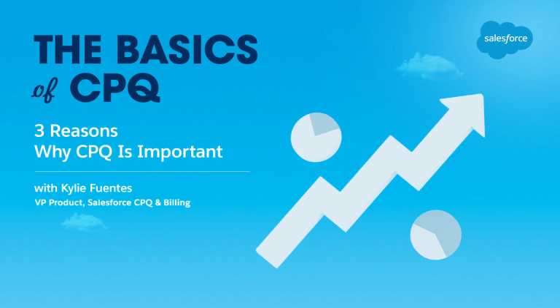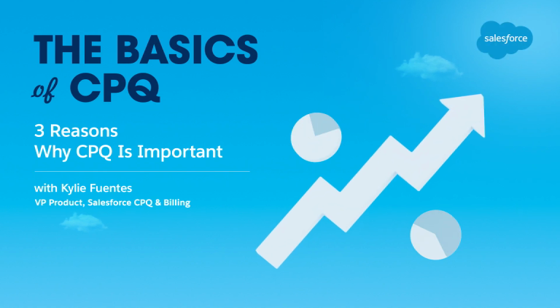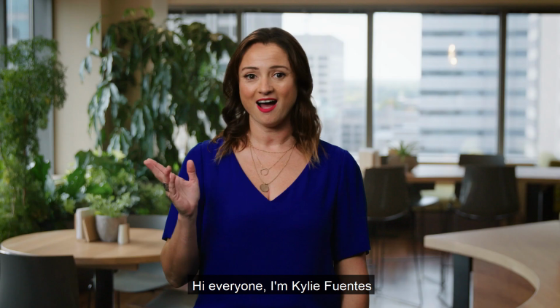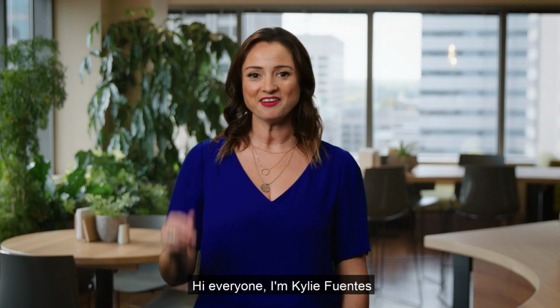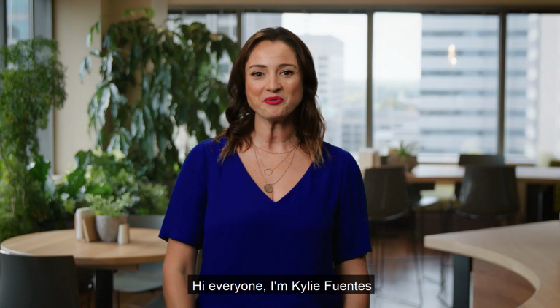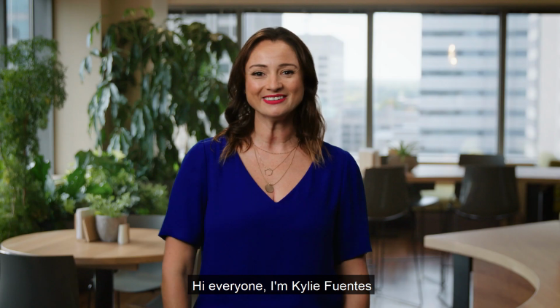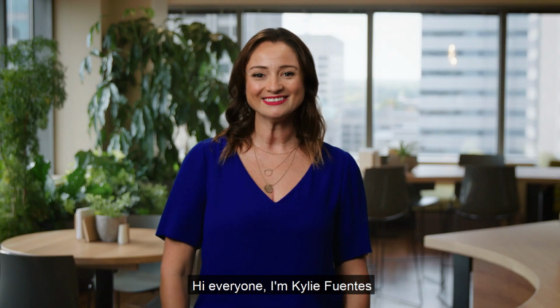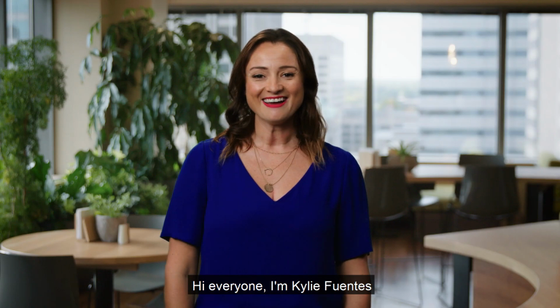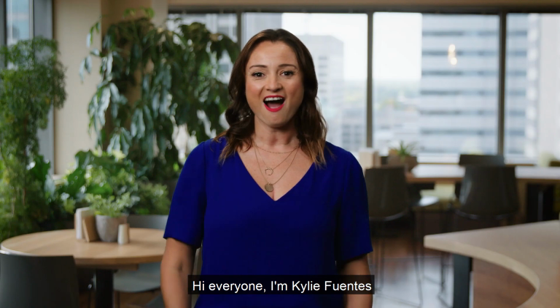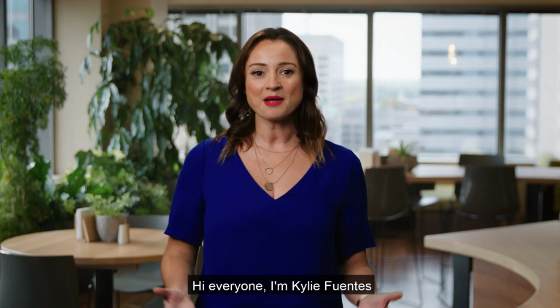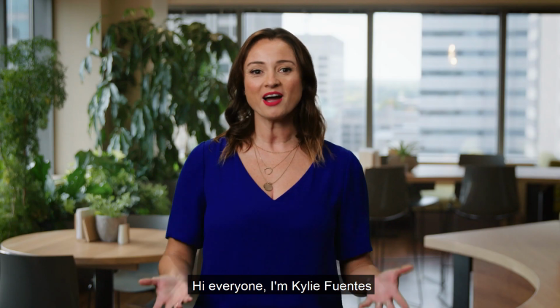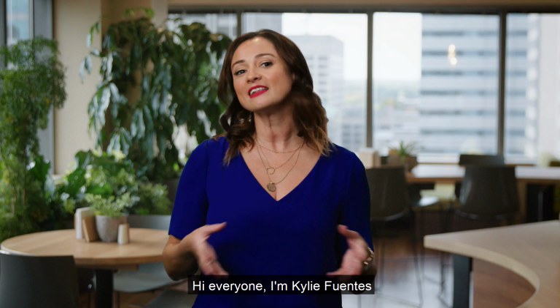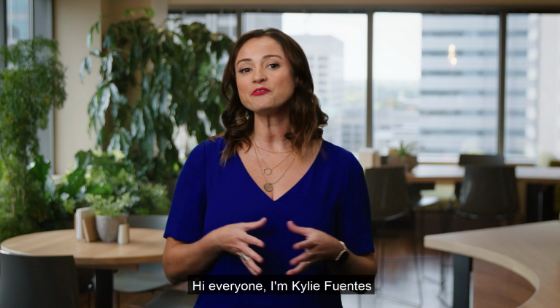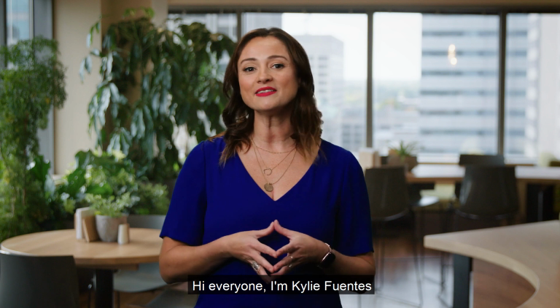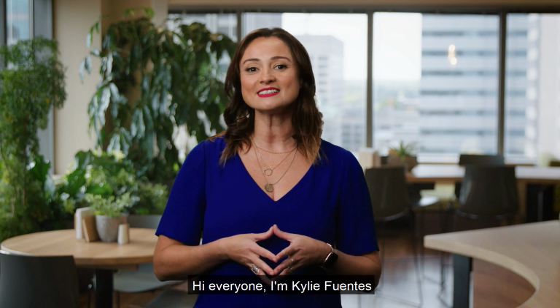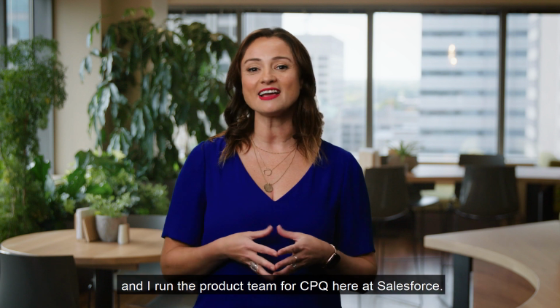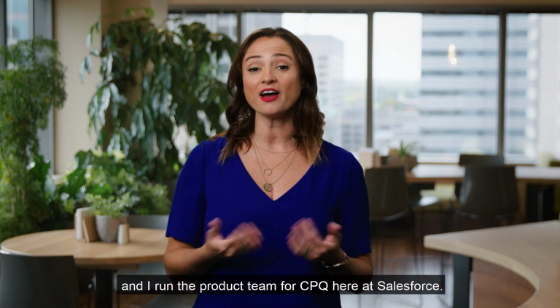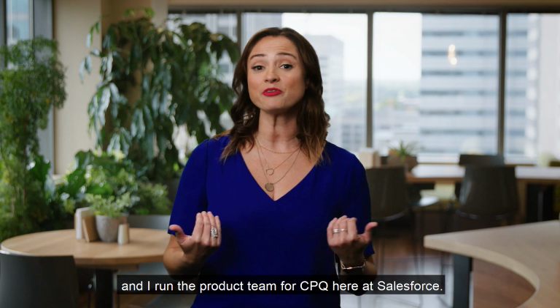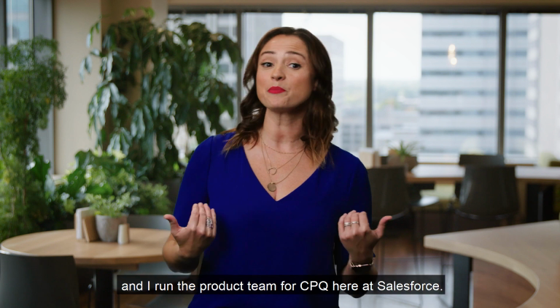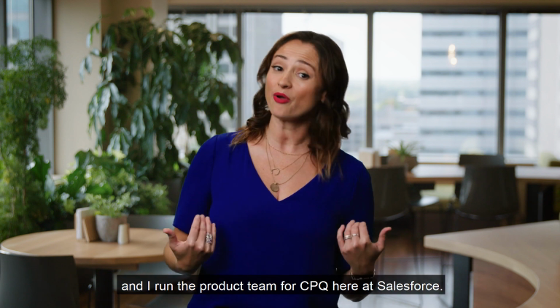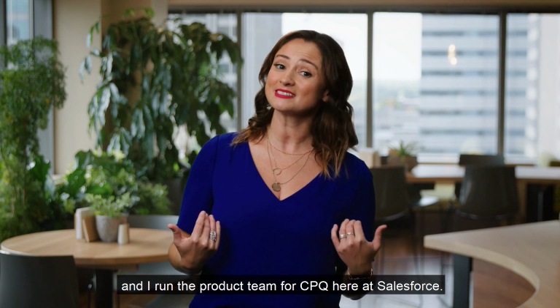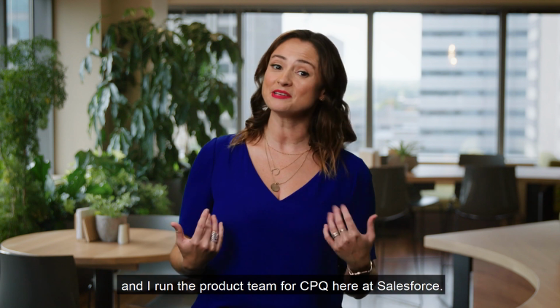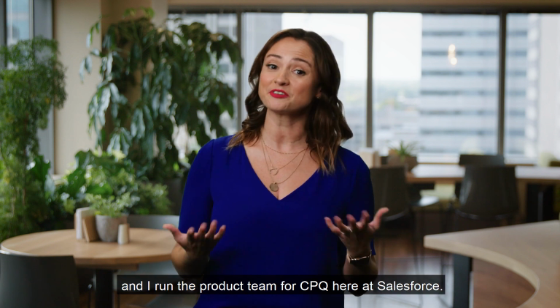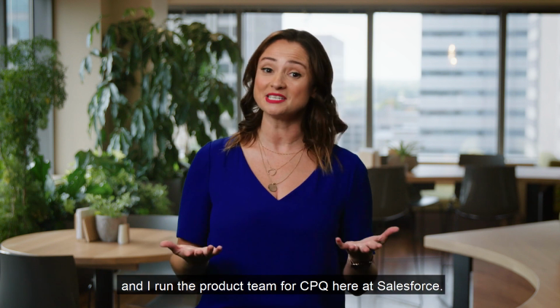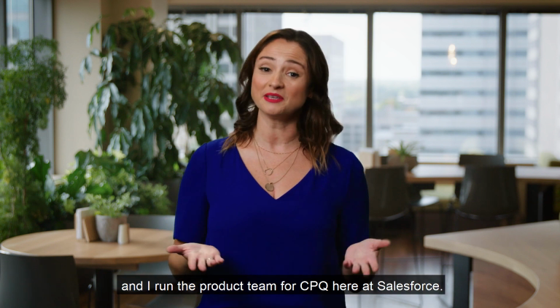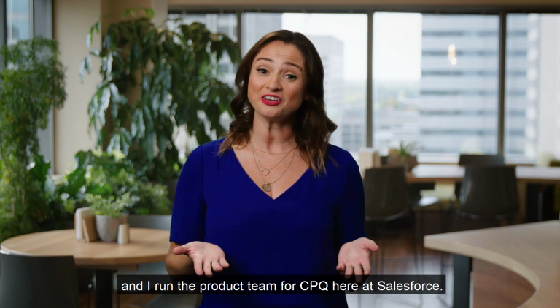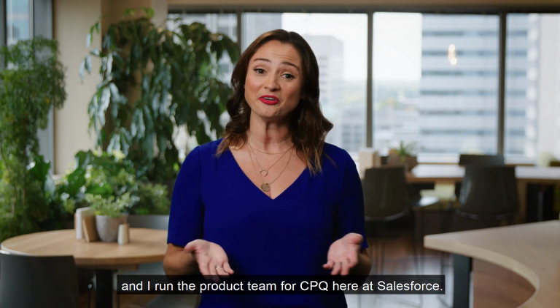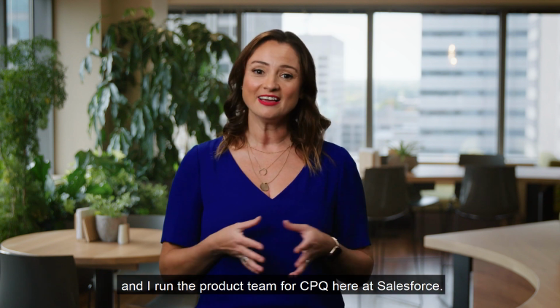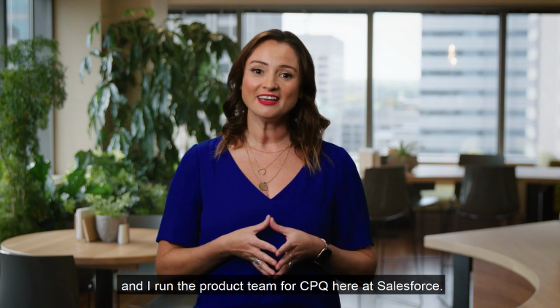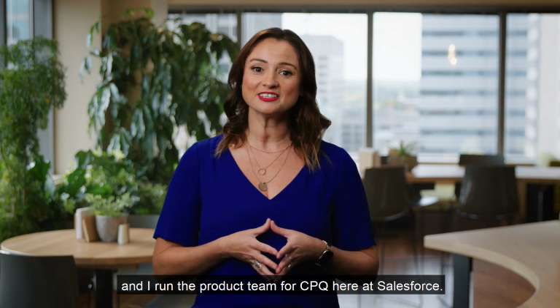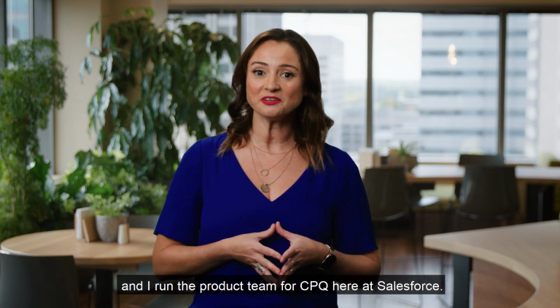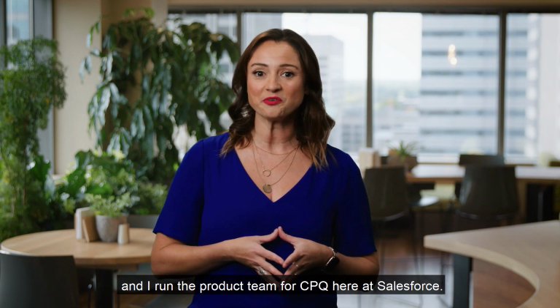Hi everyone, I'm Kylie Fuentes and I run the product team for CPQ here at Salesforce.